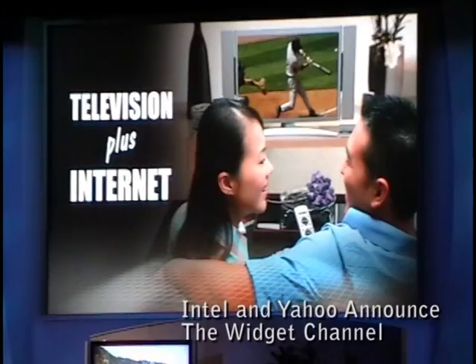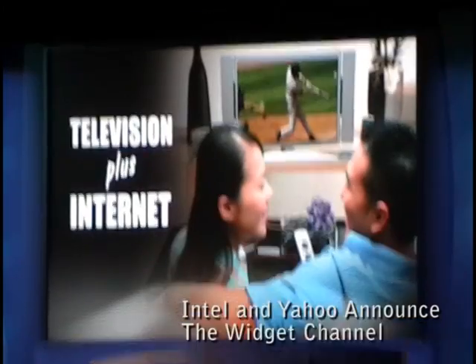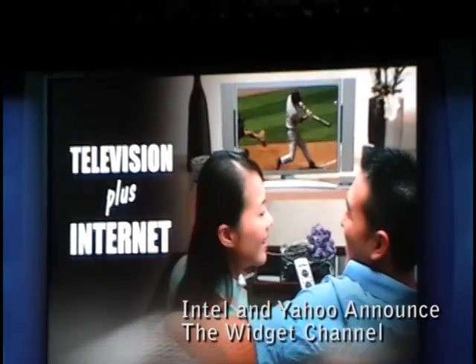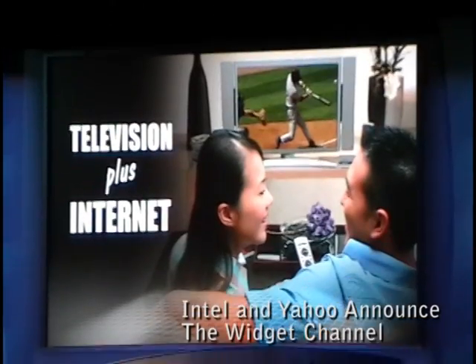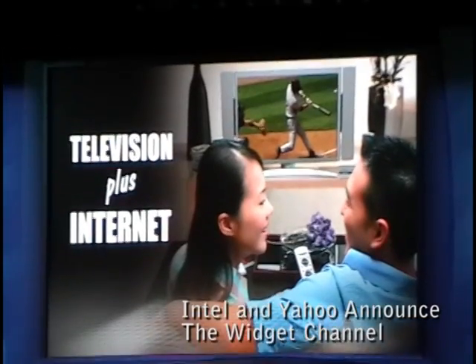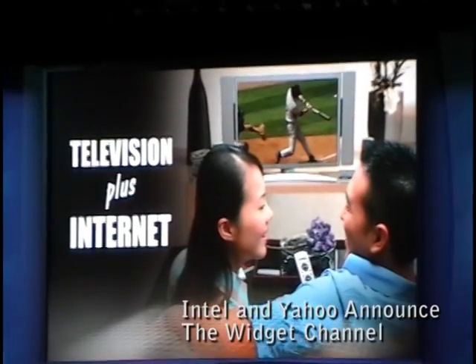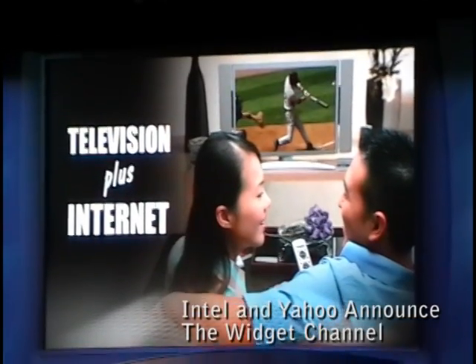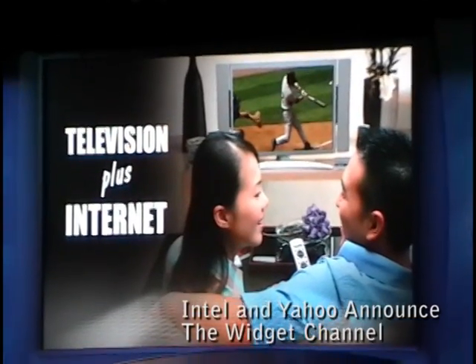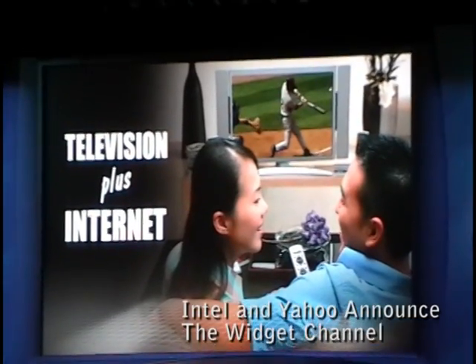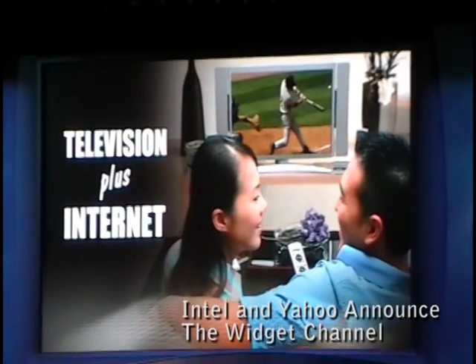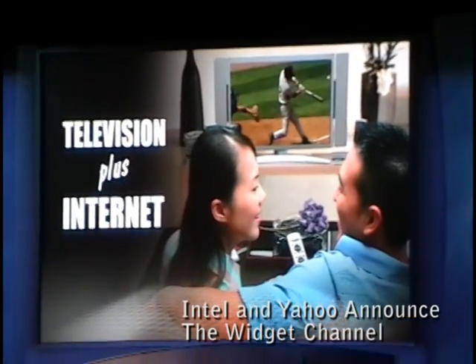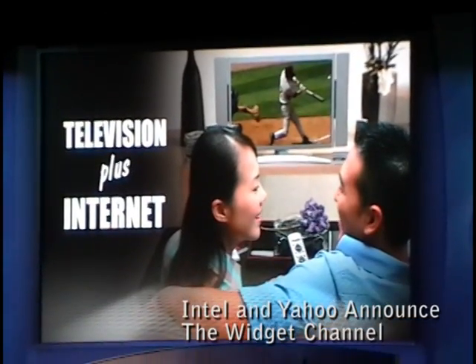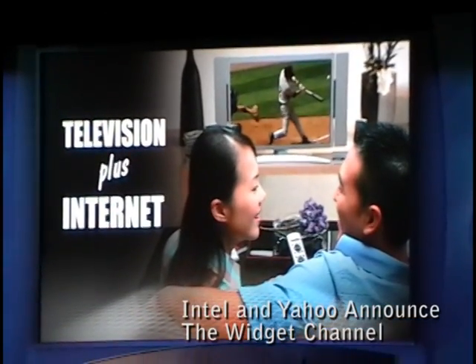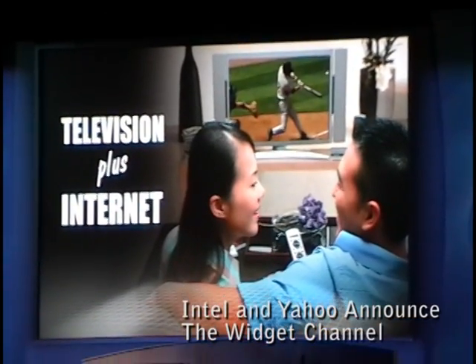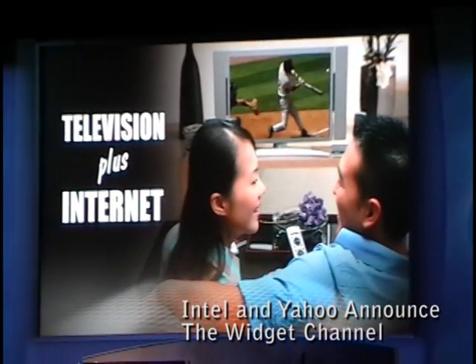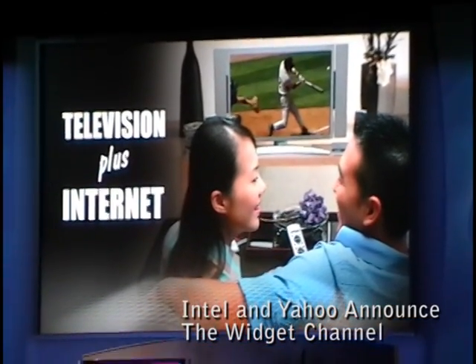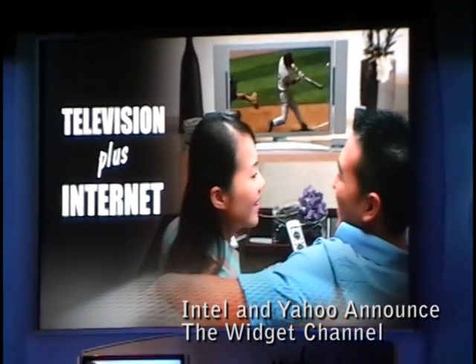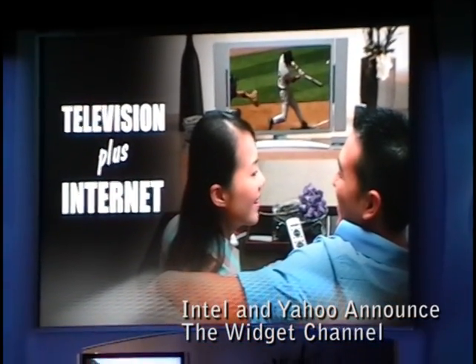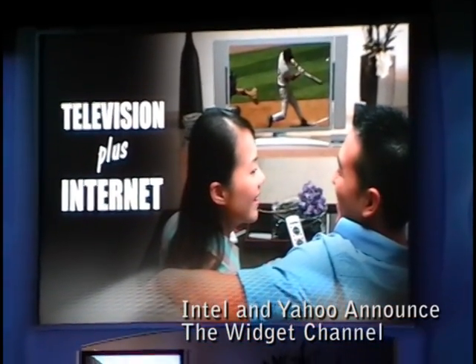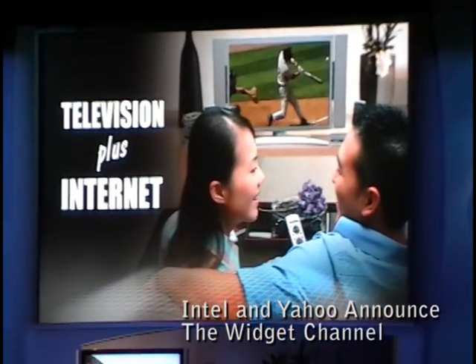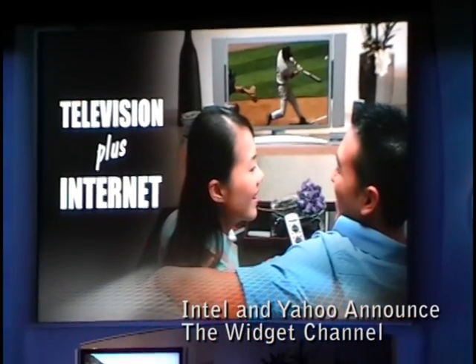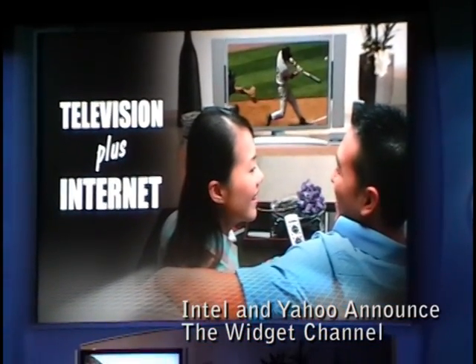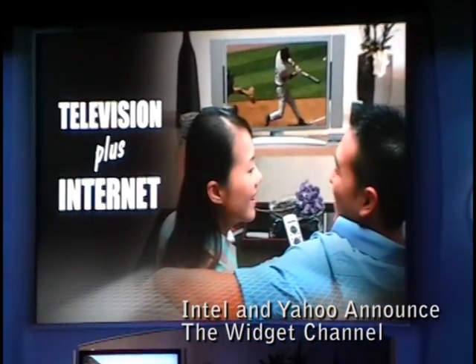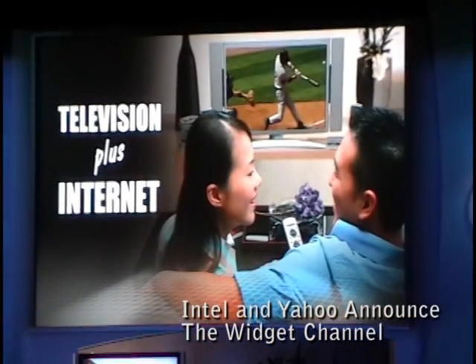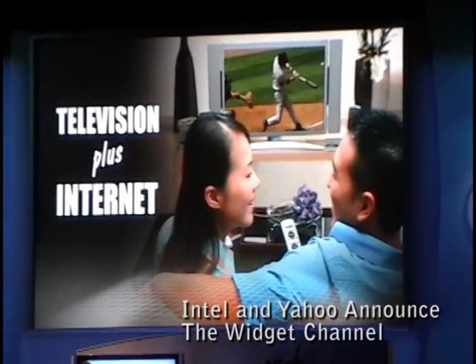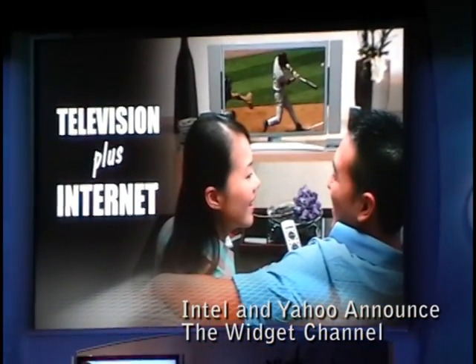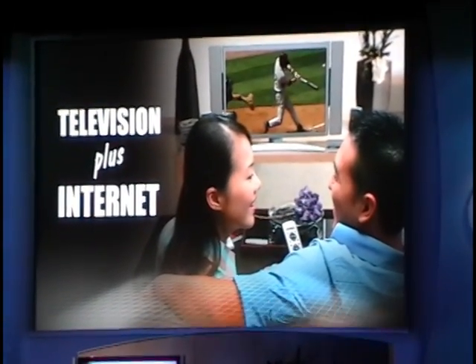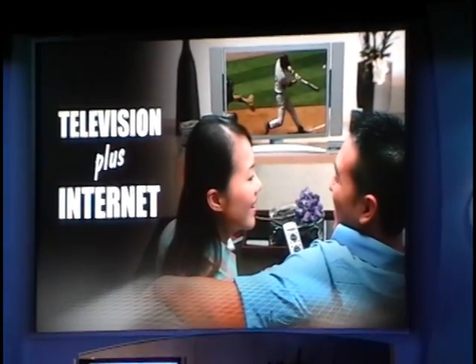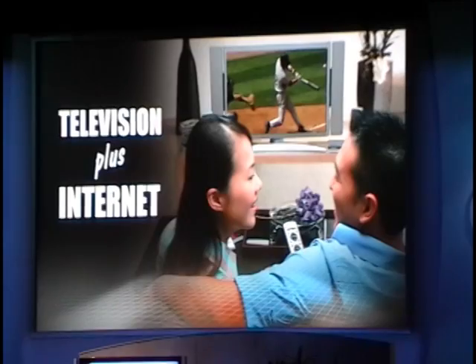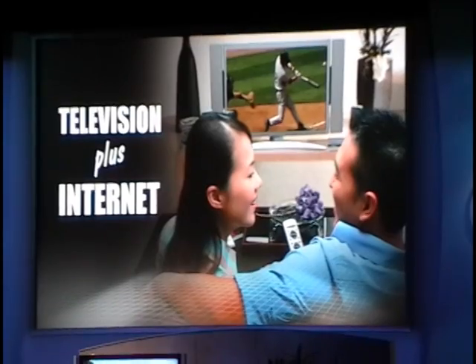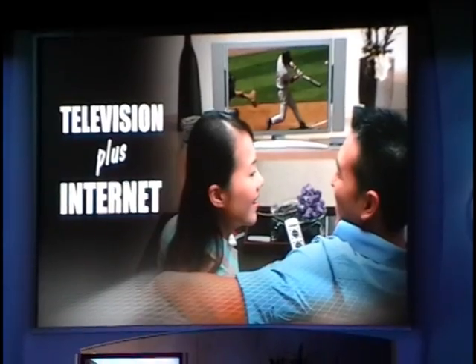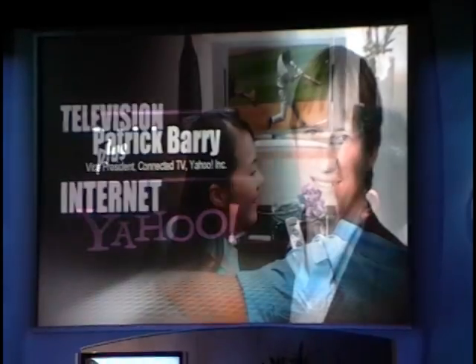Please join me in welcoming Vice President of Connected TV at Yahoo, Mr. Patrick Barrett.